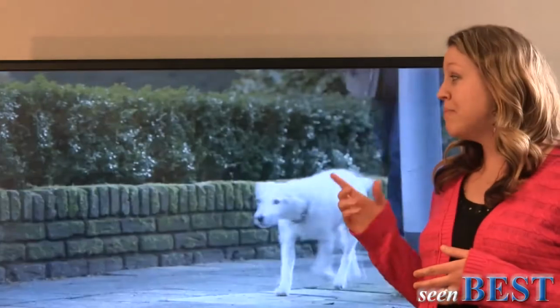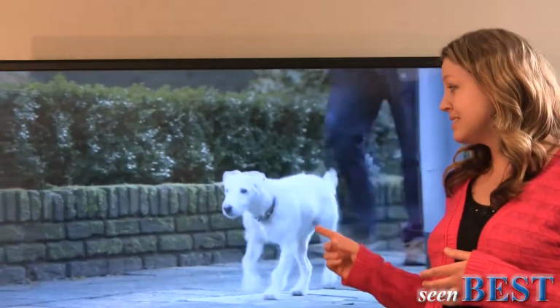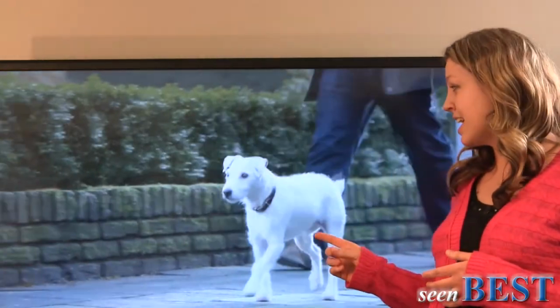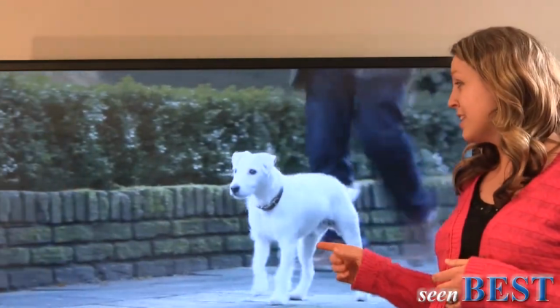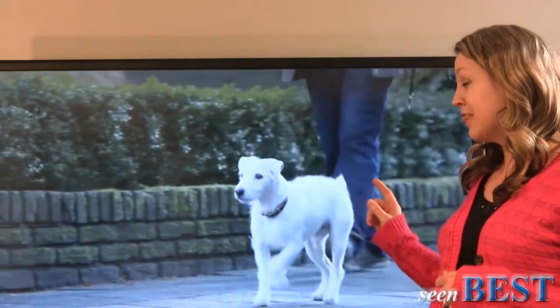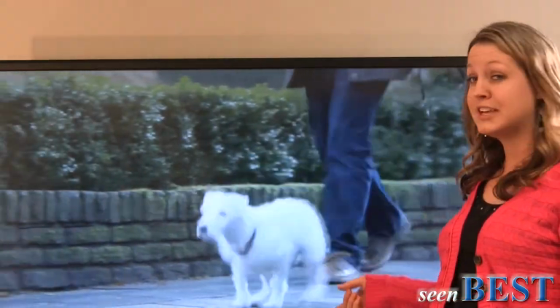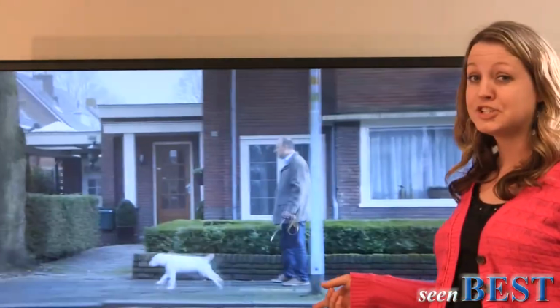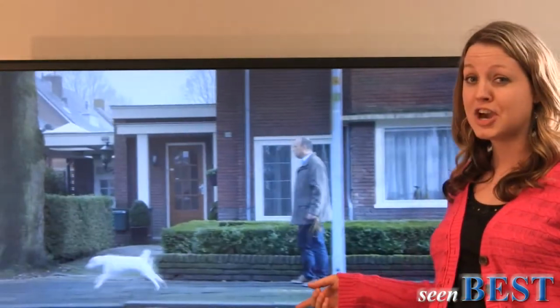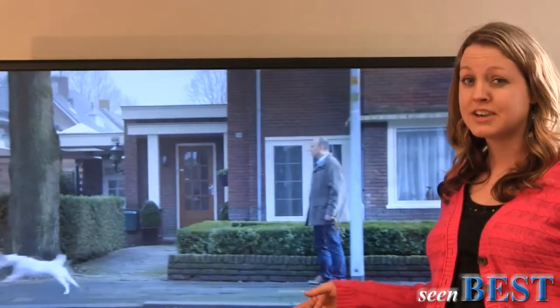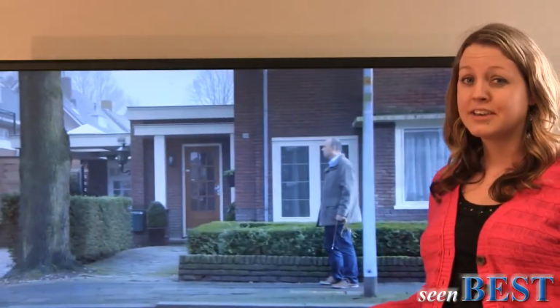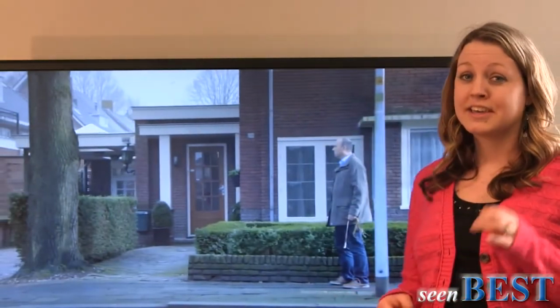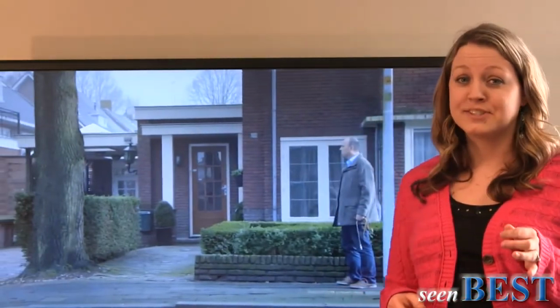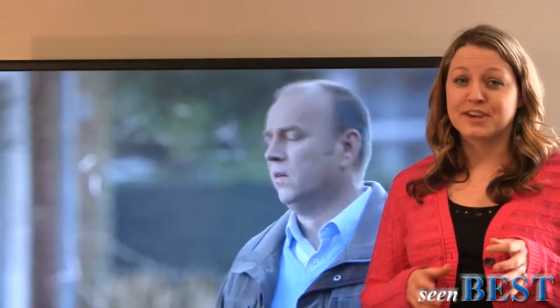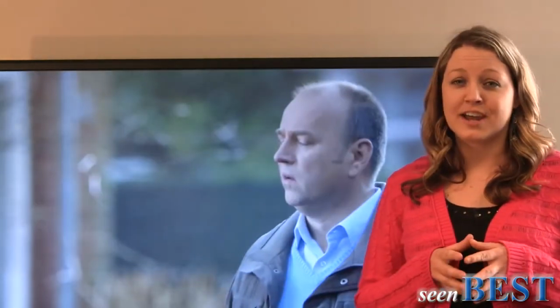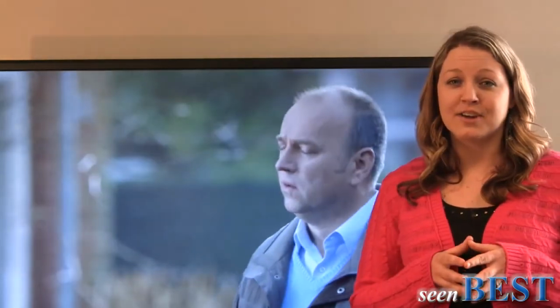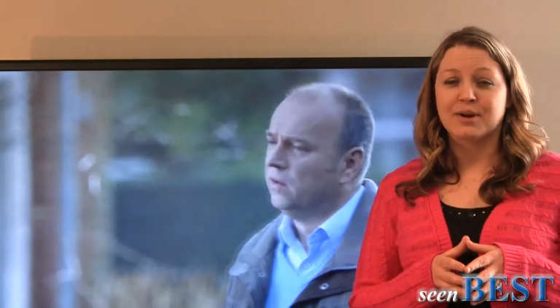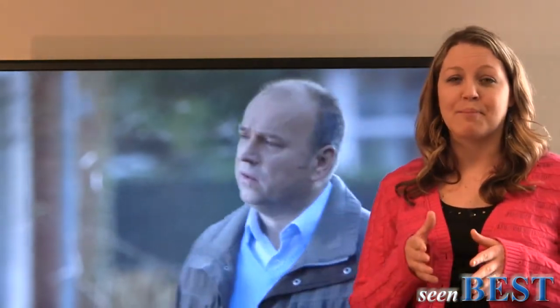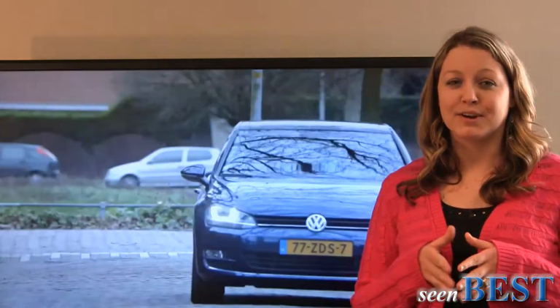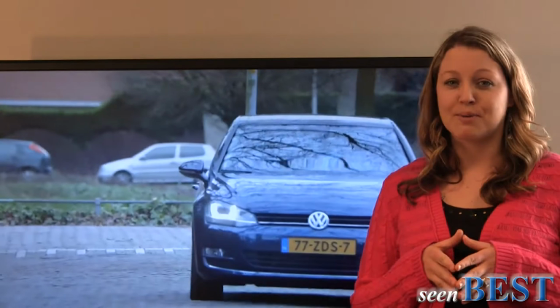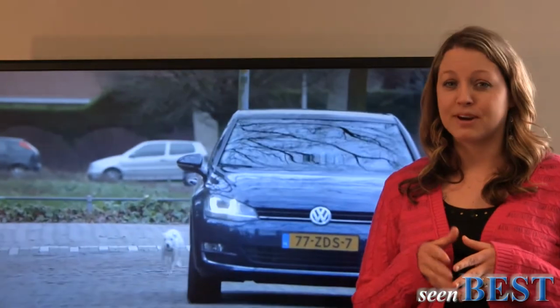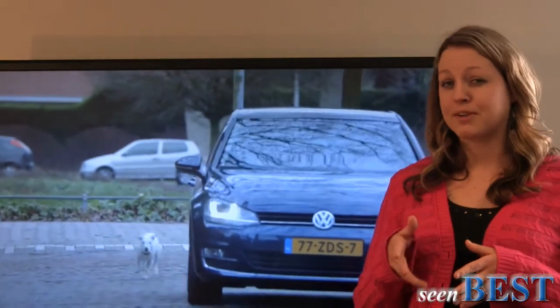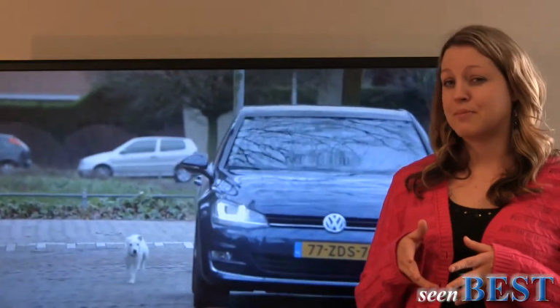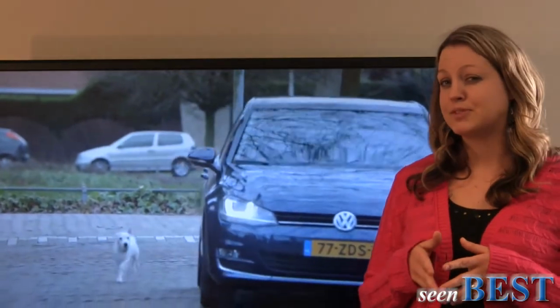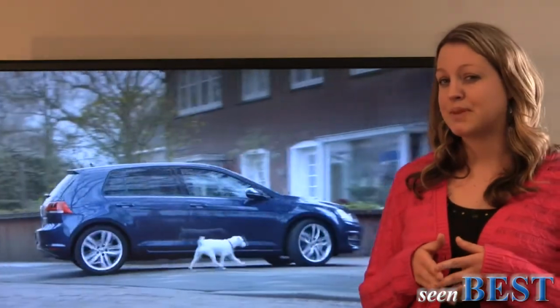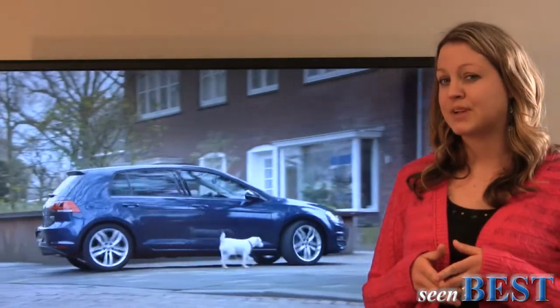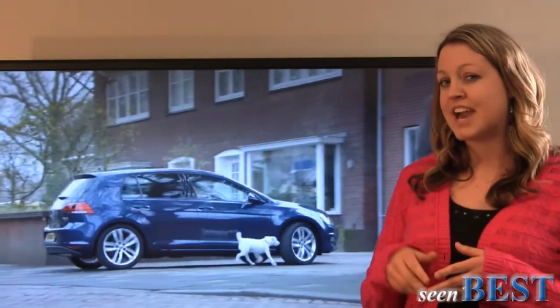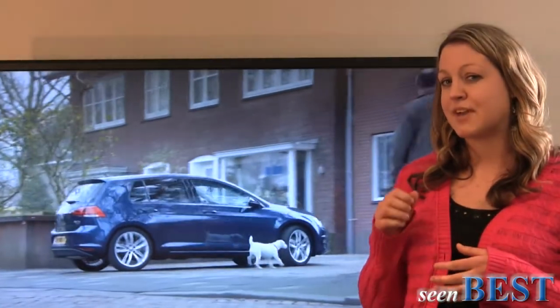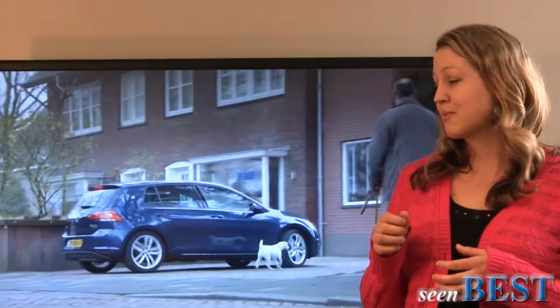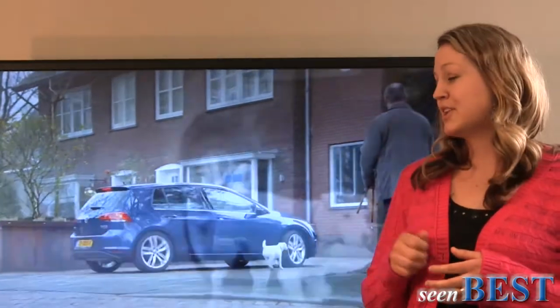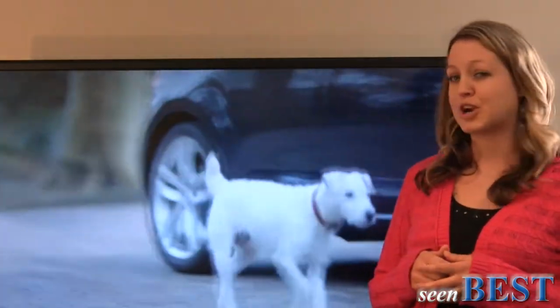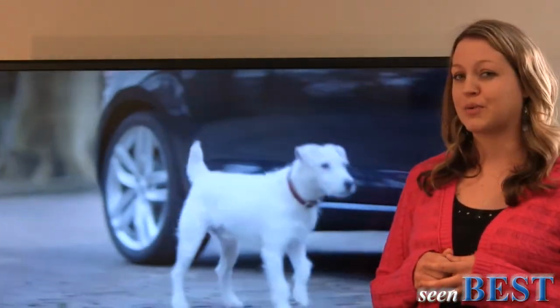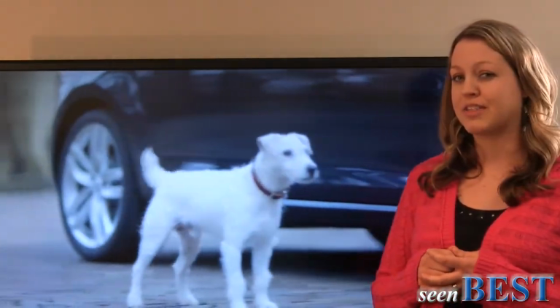Best yet, this dog has figured out how to parallel park better than most of the people I've ever been in a car with.